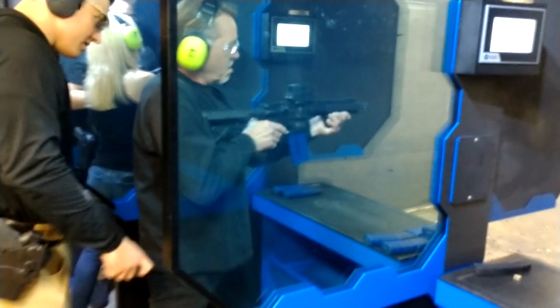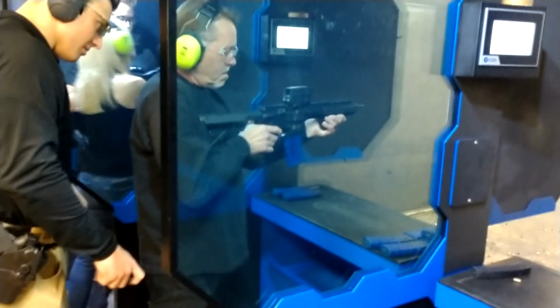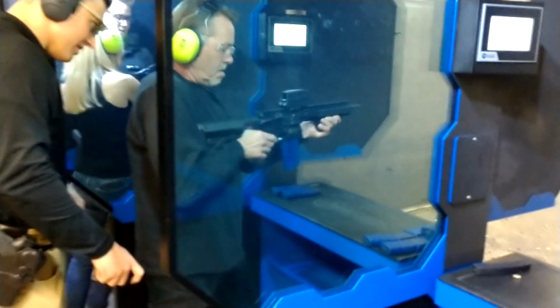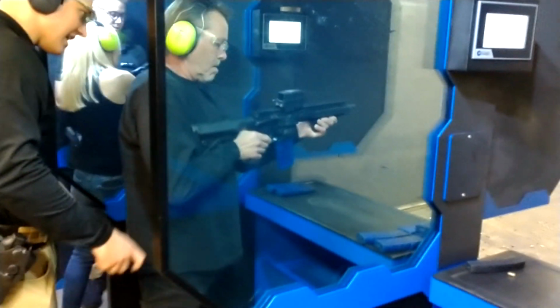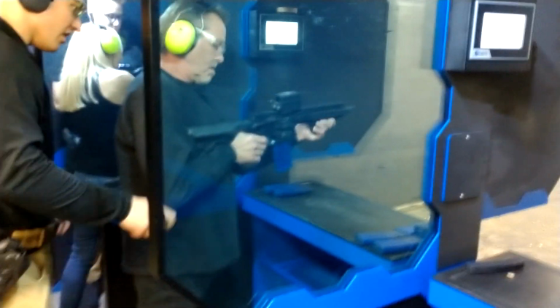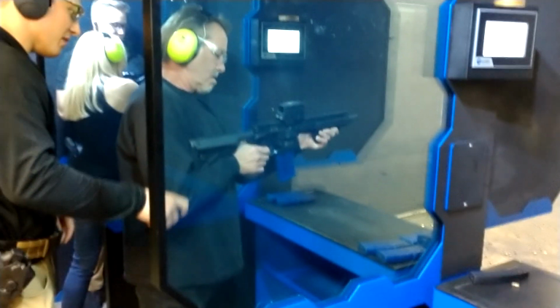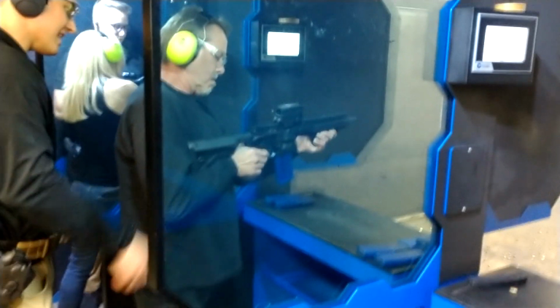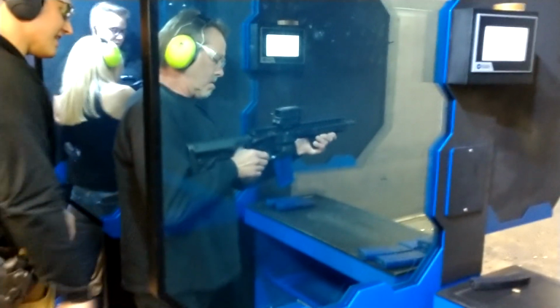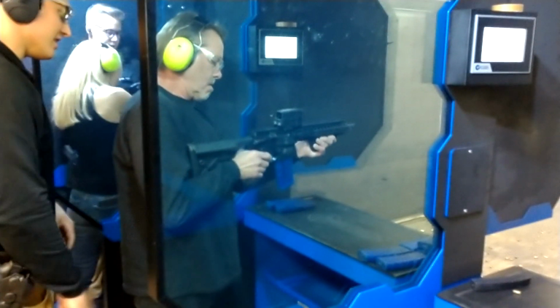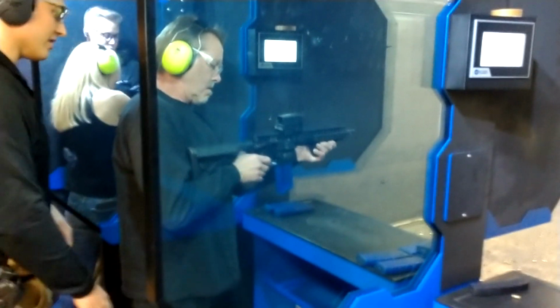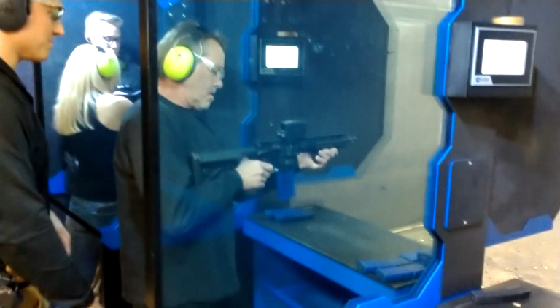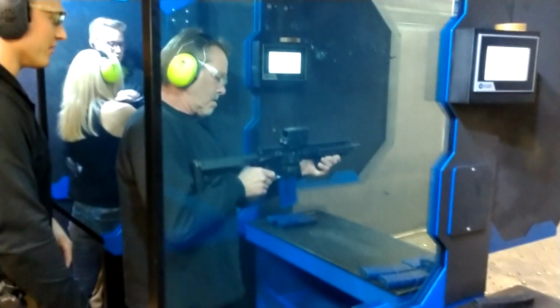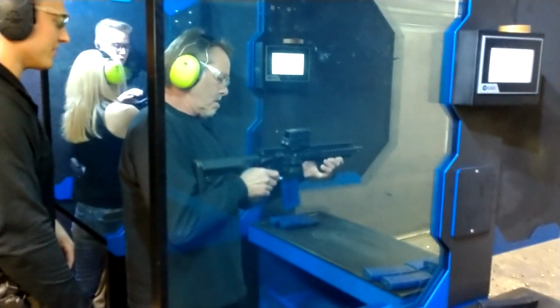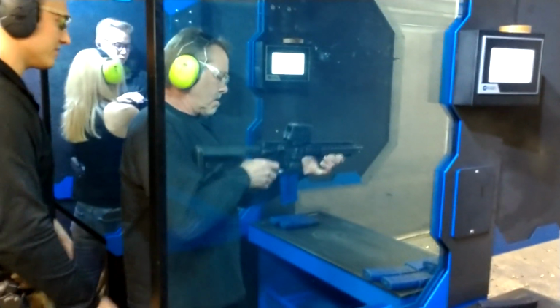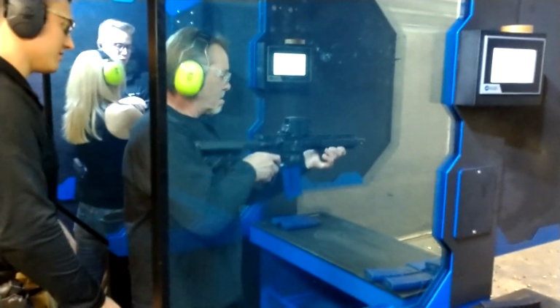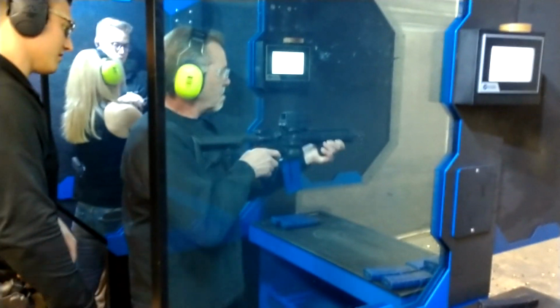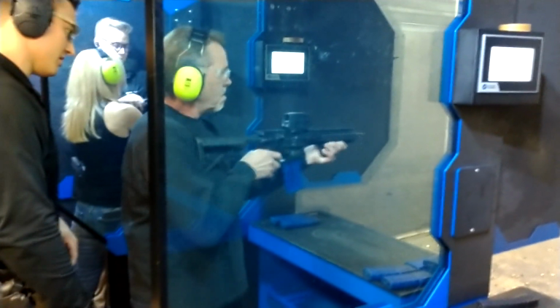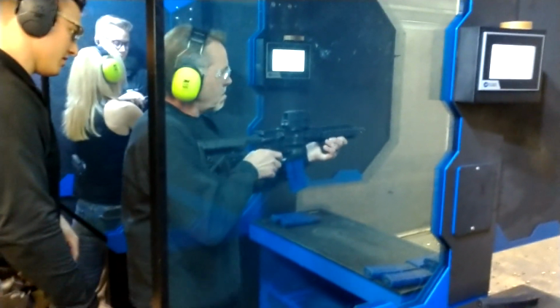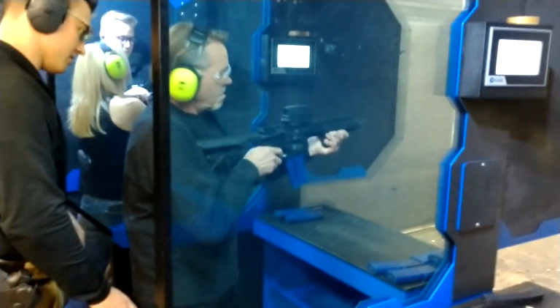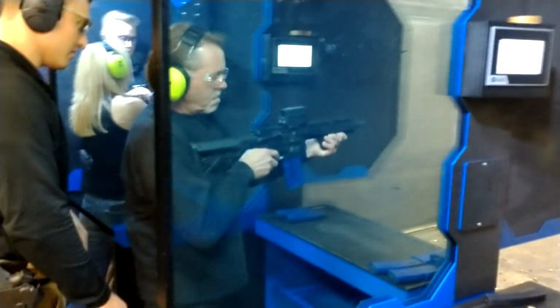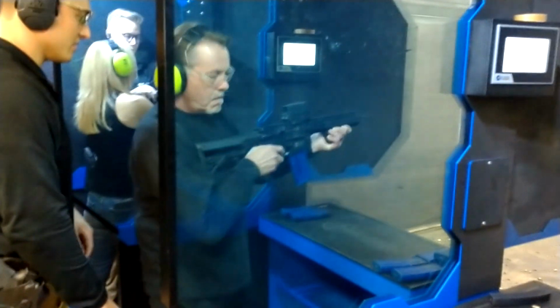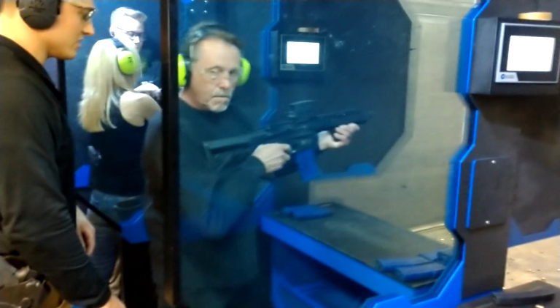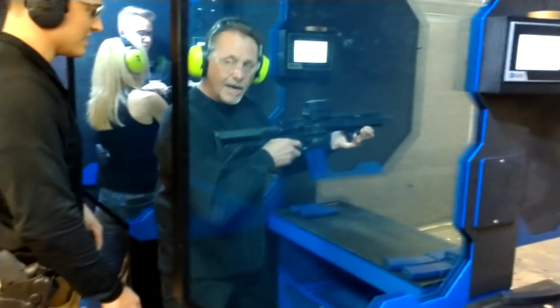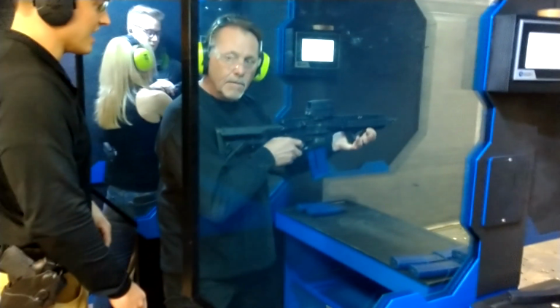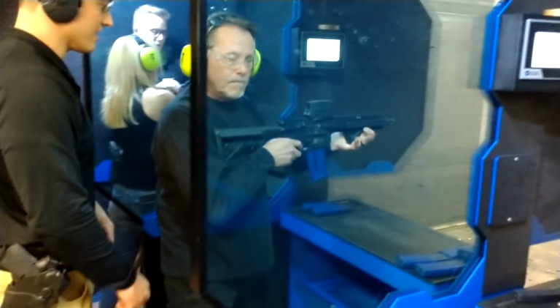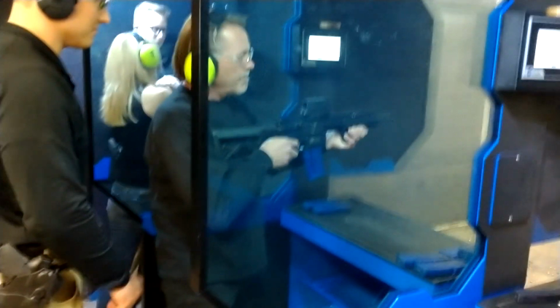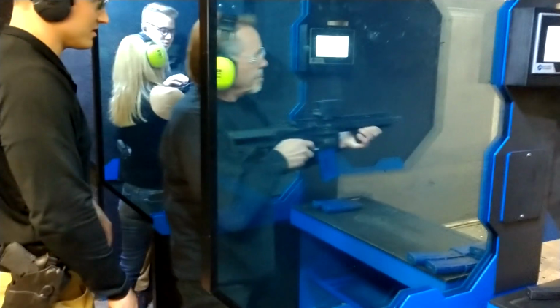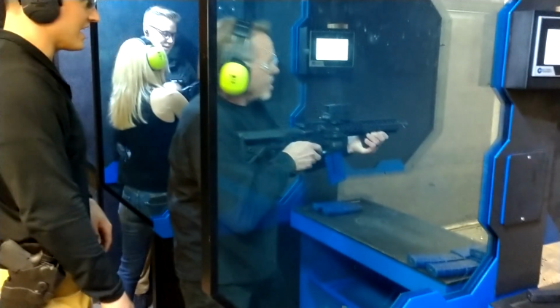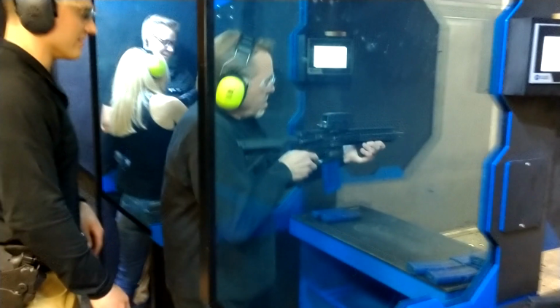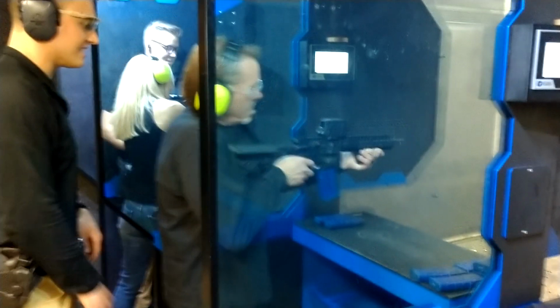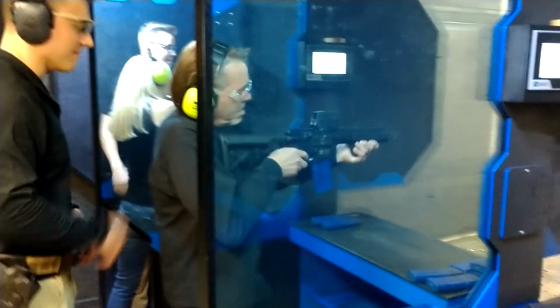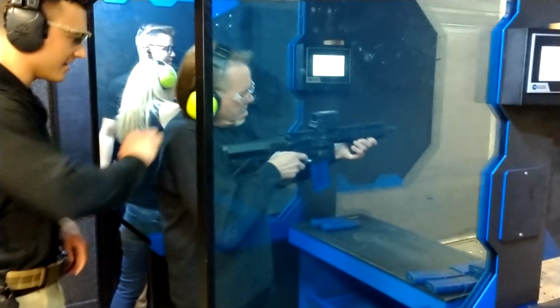Move it down all the way to that 90 degree — perfect. So now you're in semi.